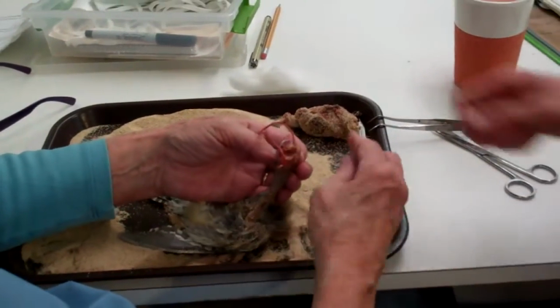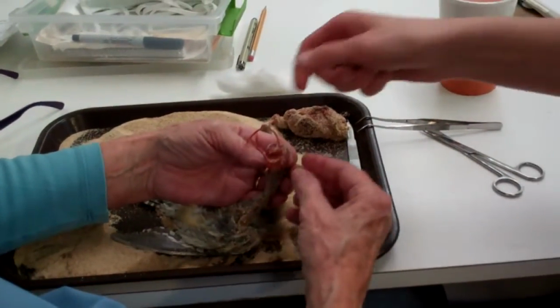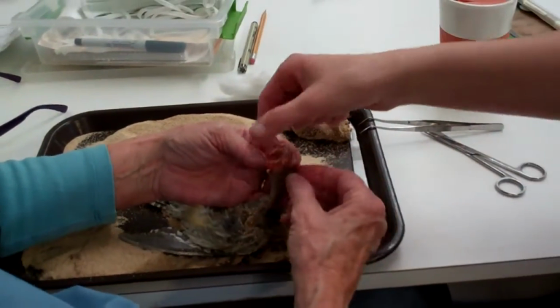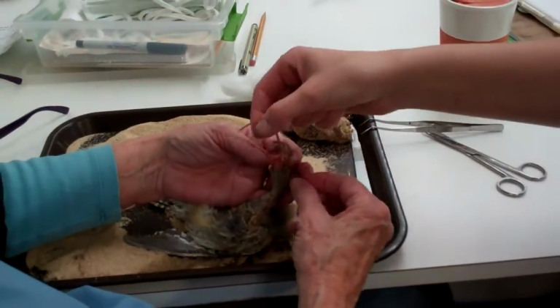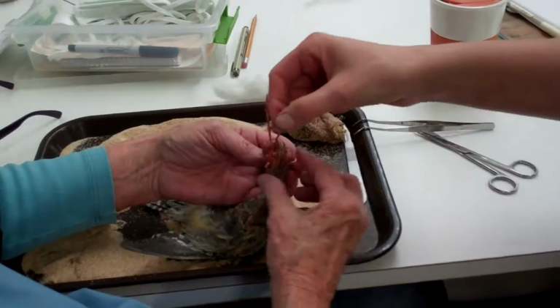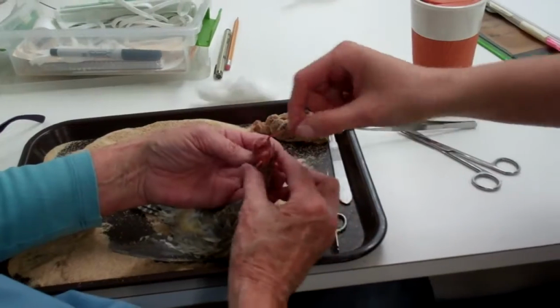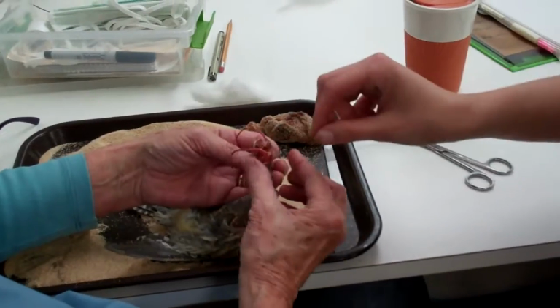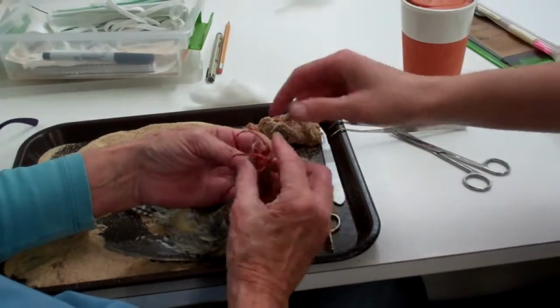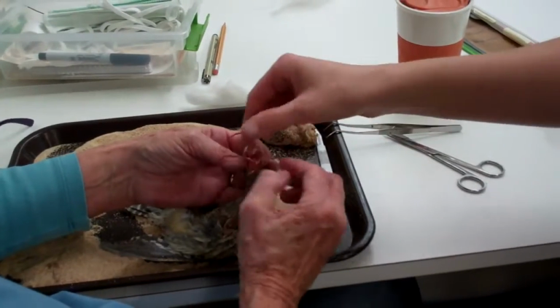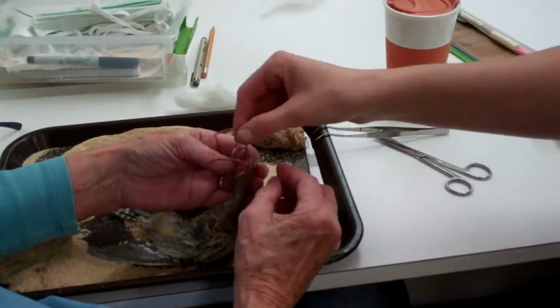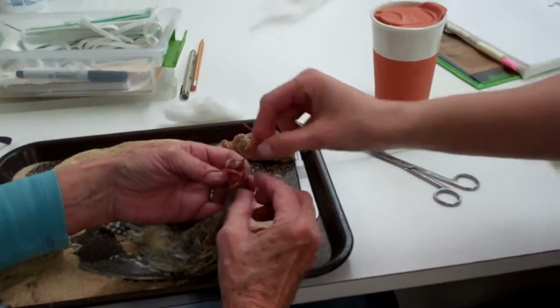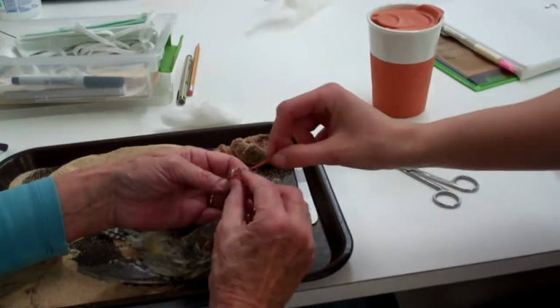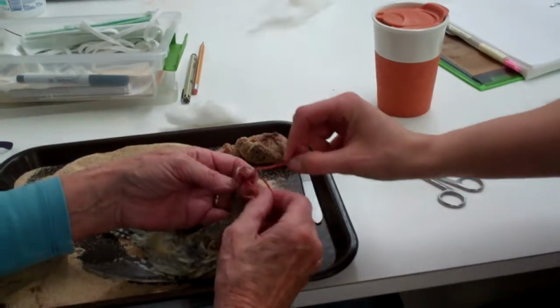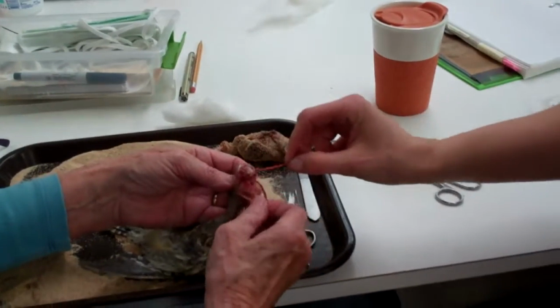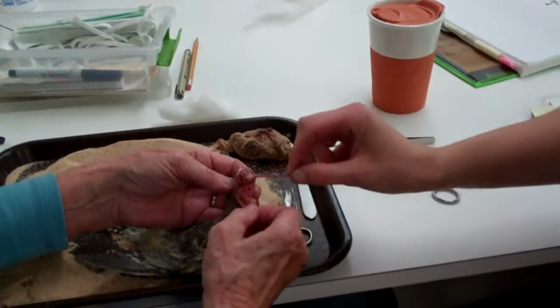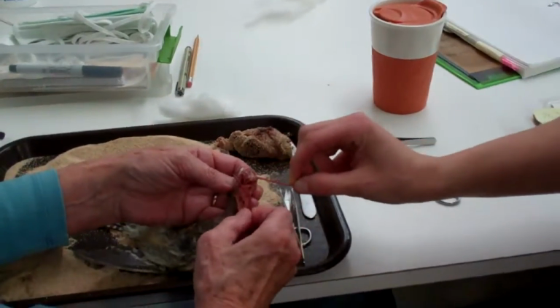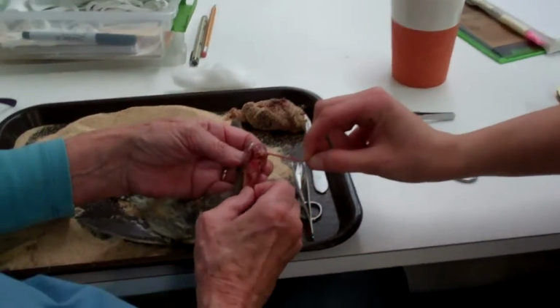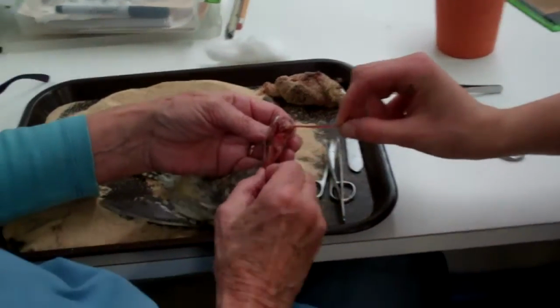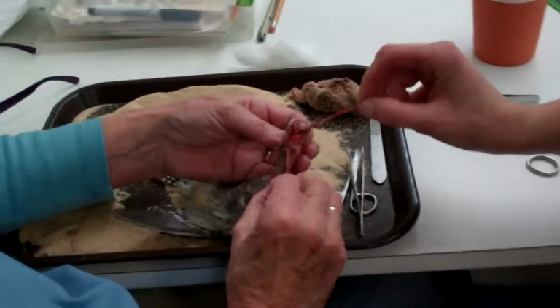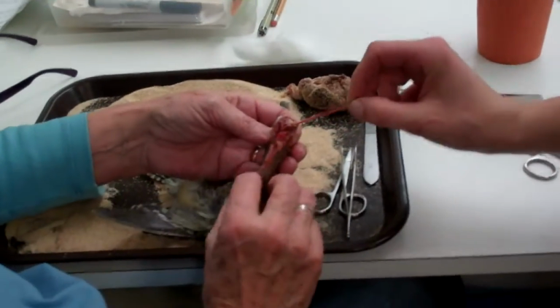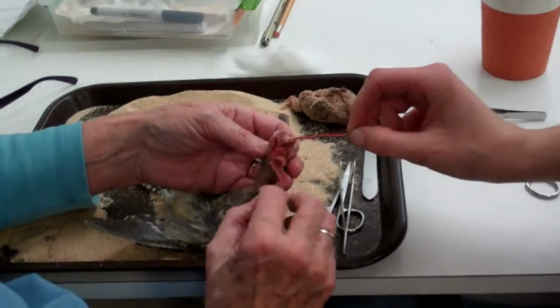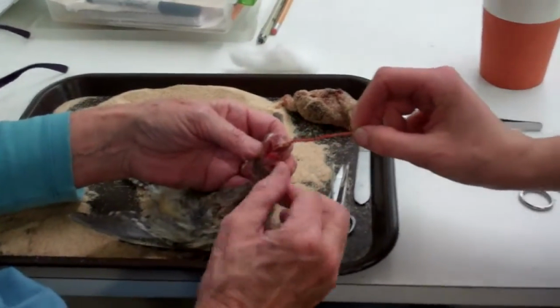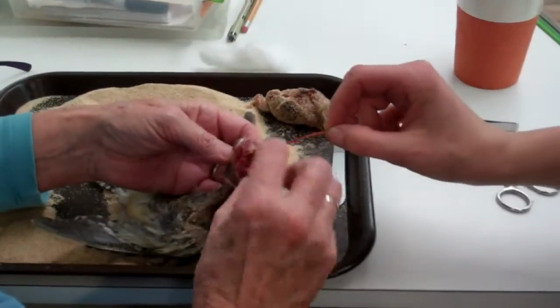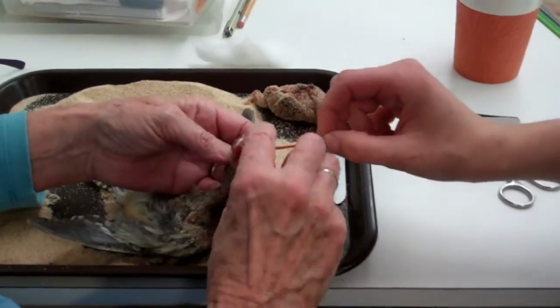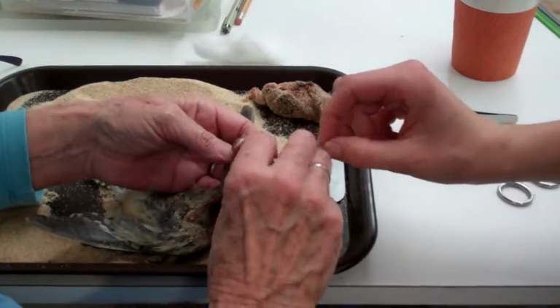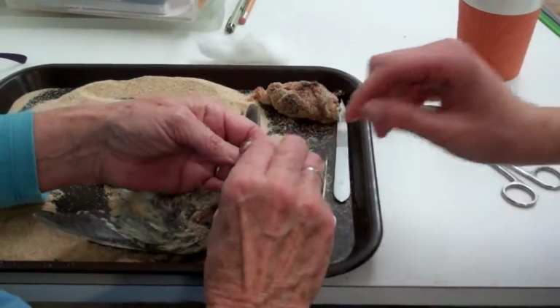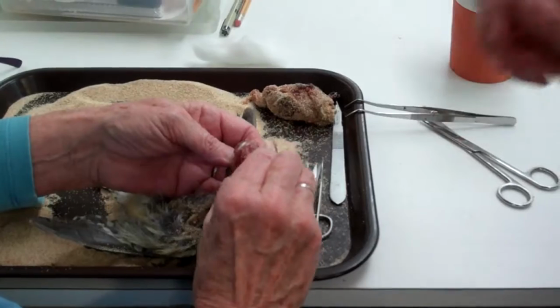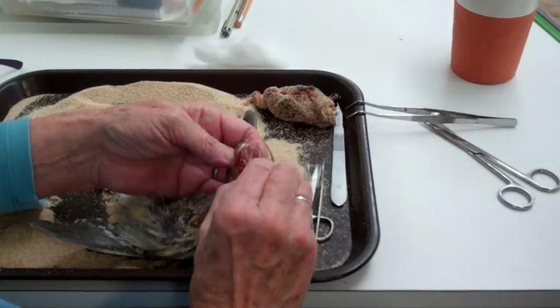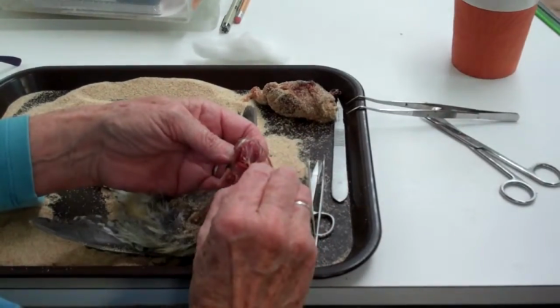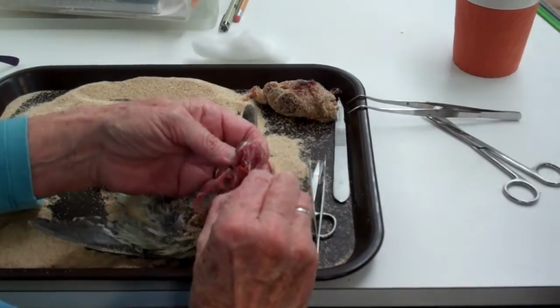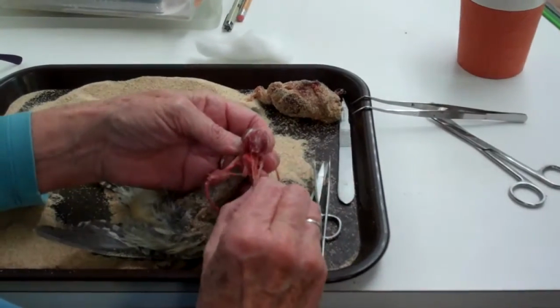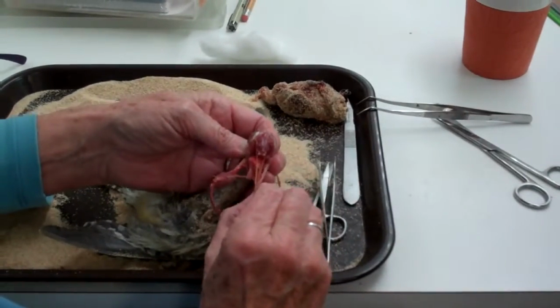And isn't that peculiar? So that is the tongue of a woodpecker — very, very long.